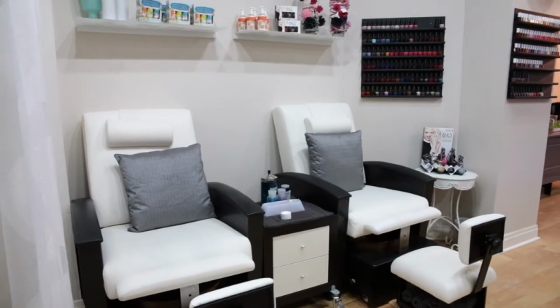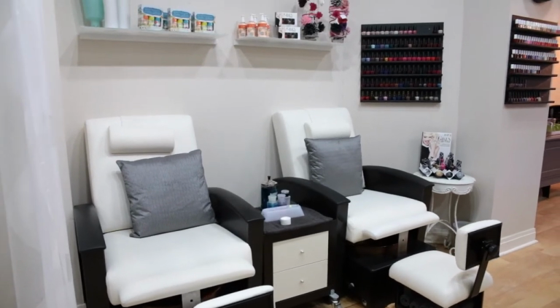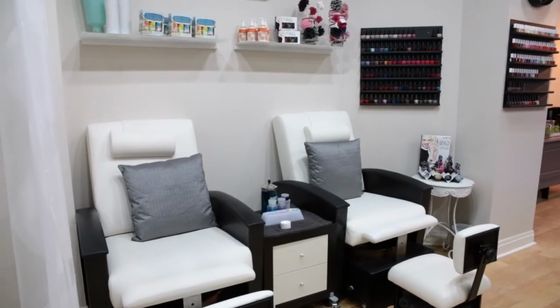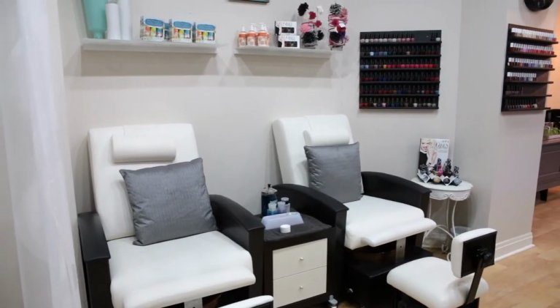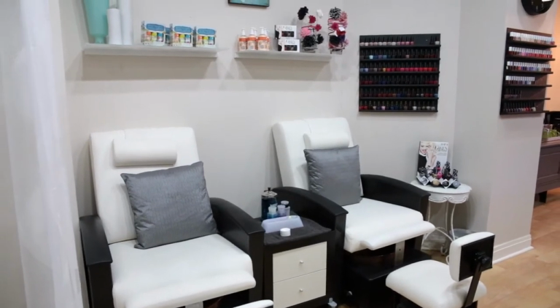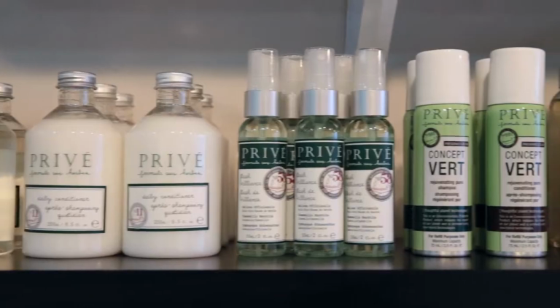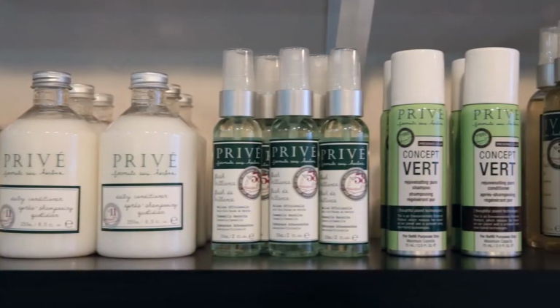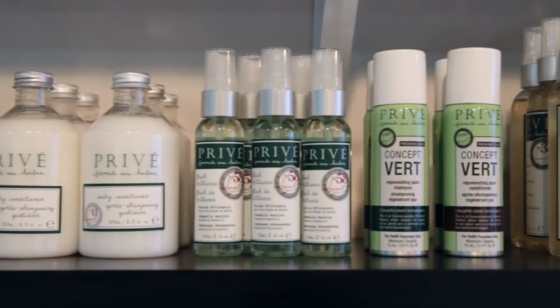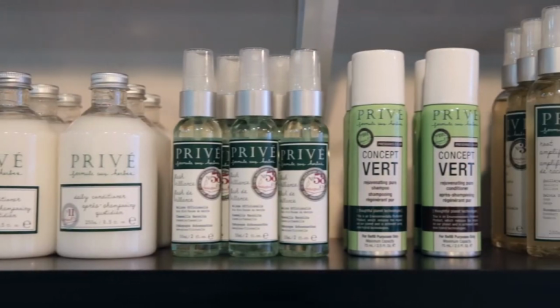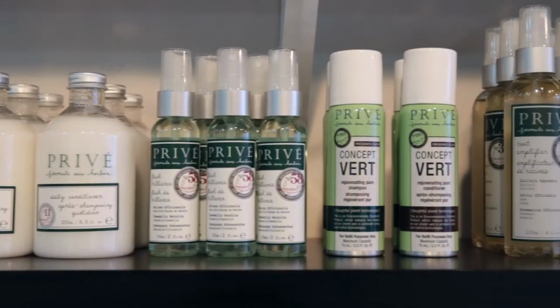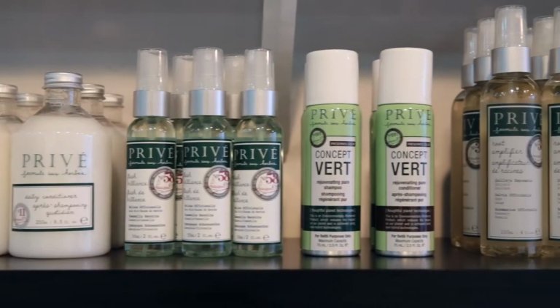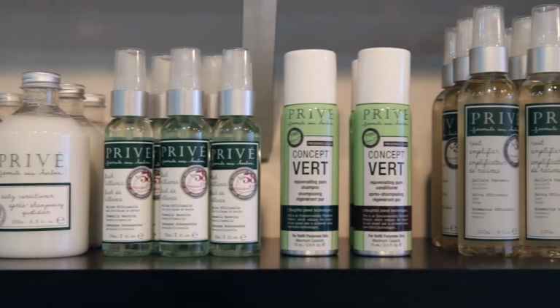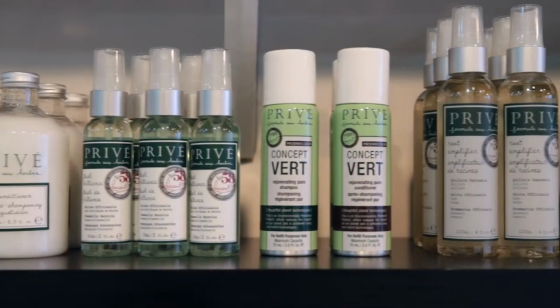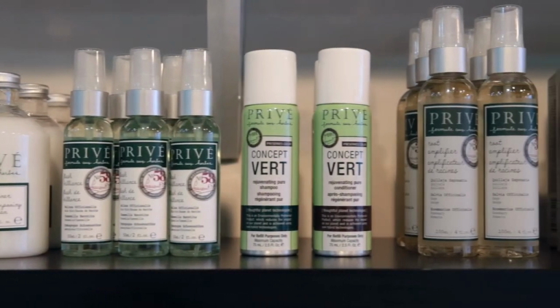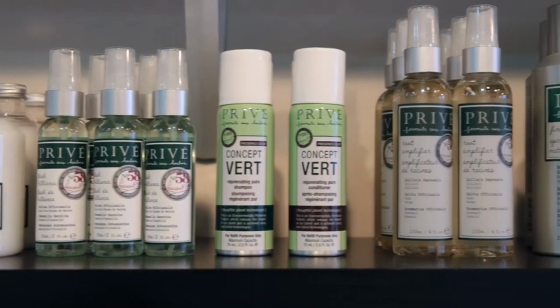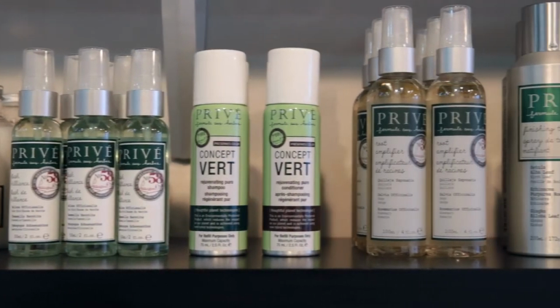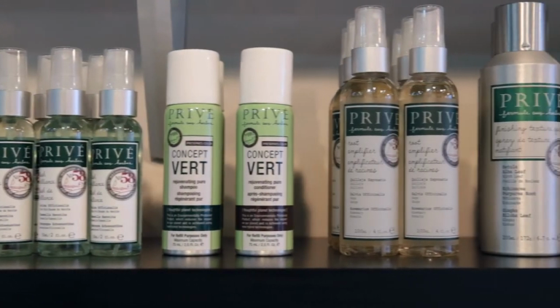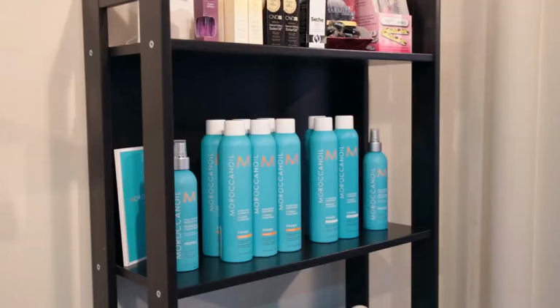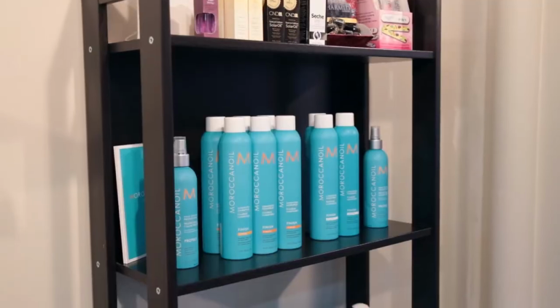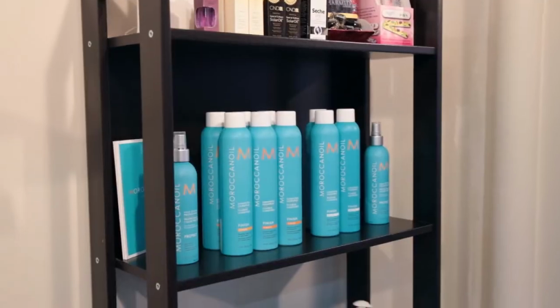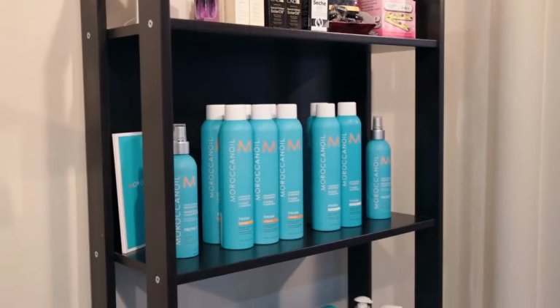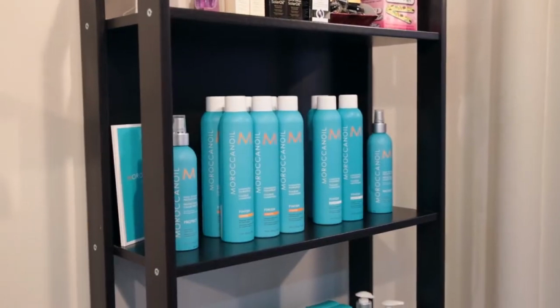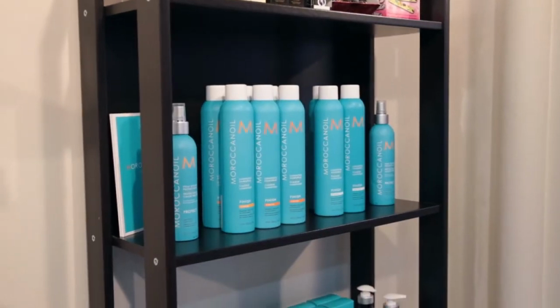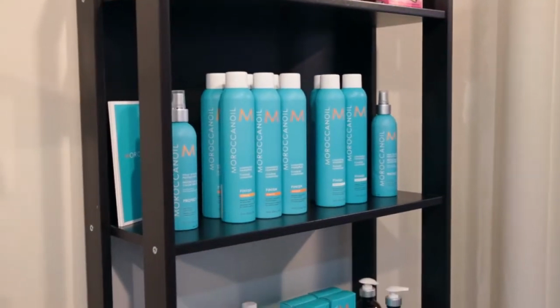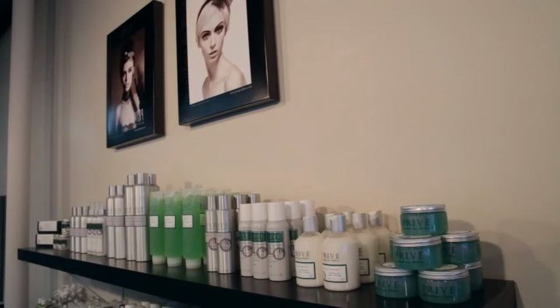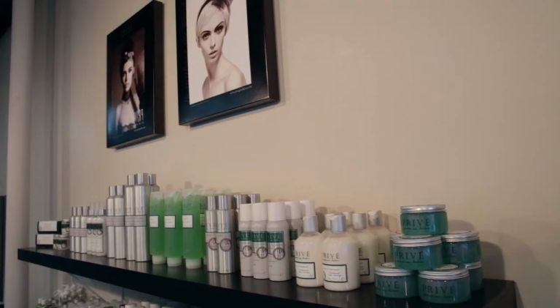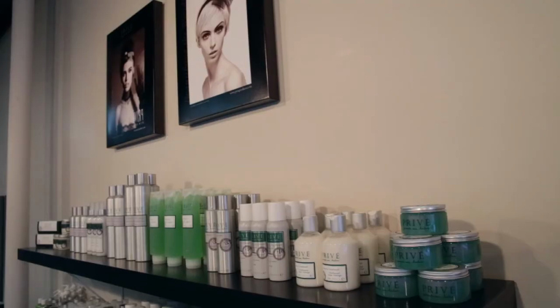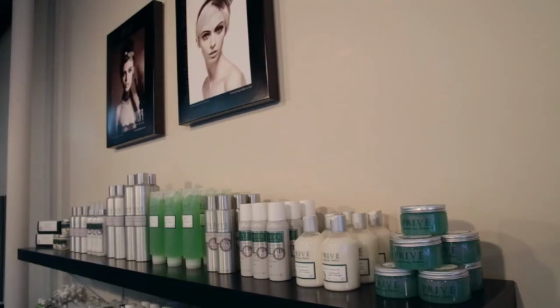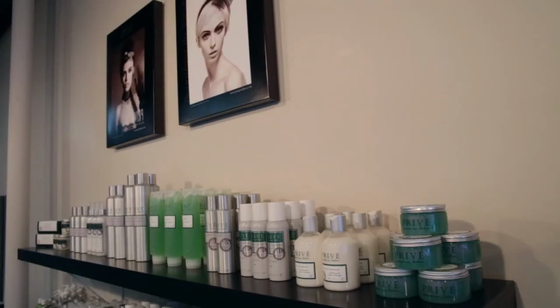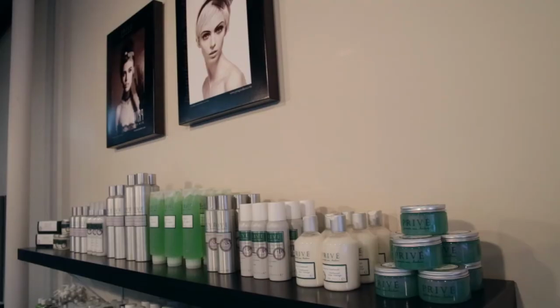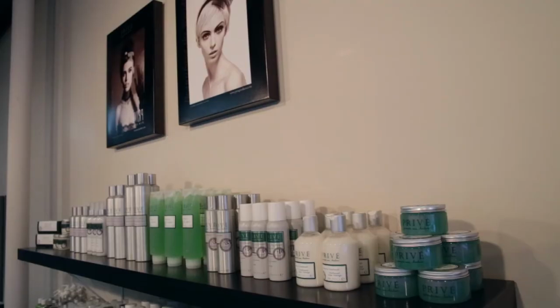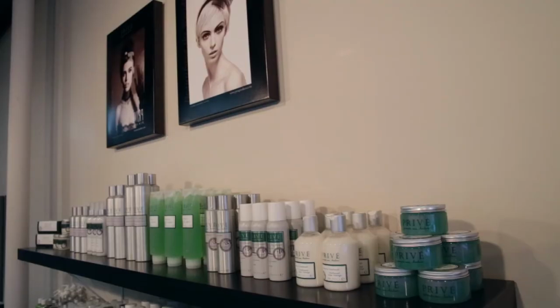The products that we use are Preve. Preve is our favorite product line, but we also have Moroccan Oil and It Factor is a new line that we just brought to the salon.